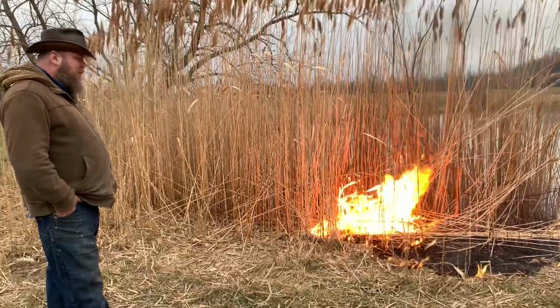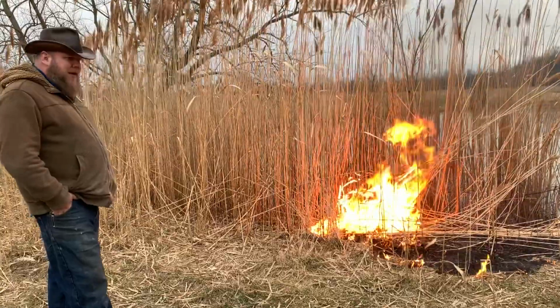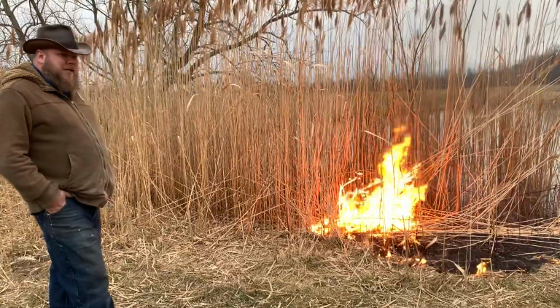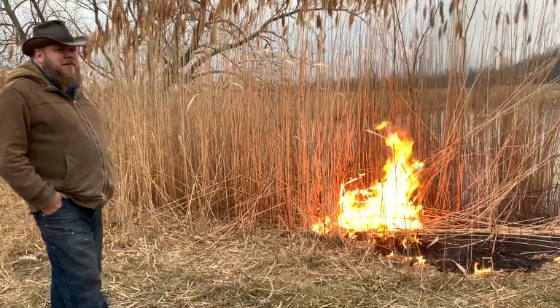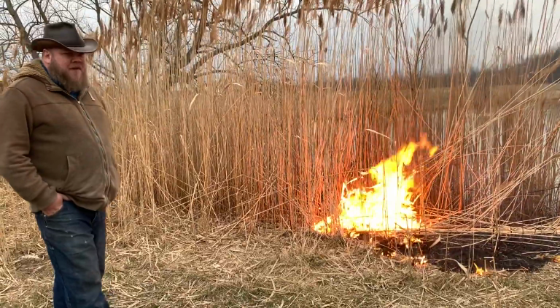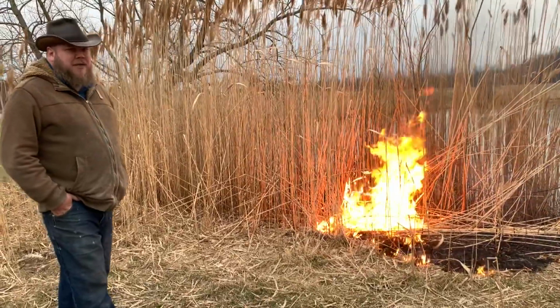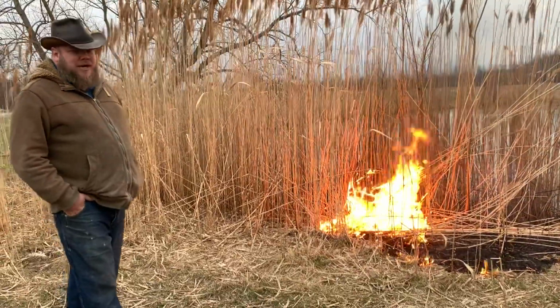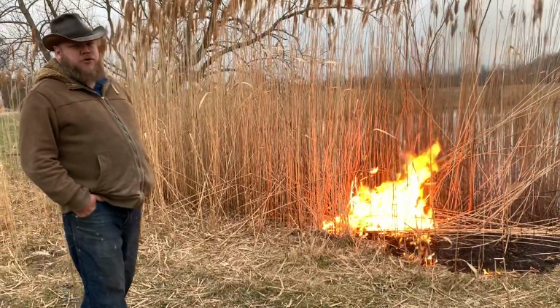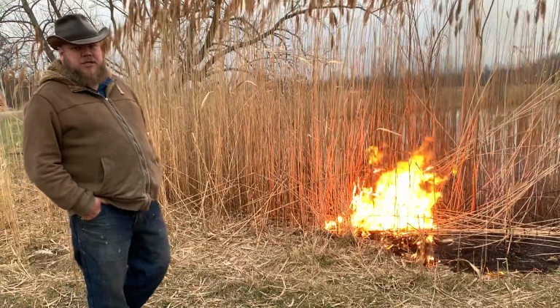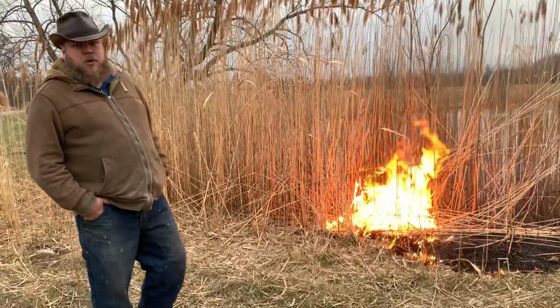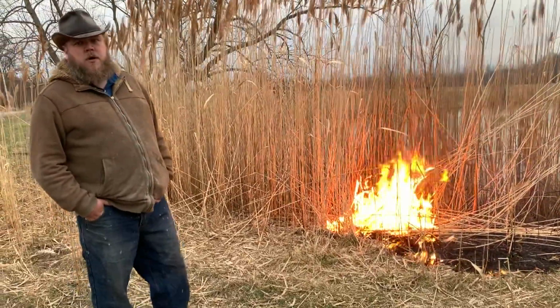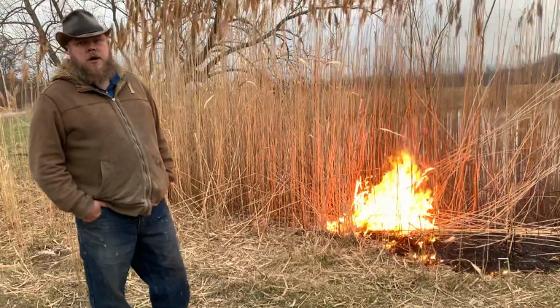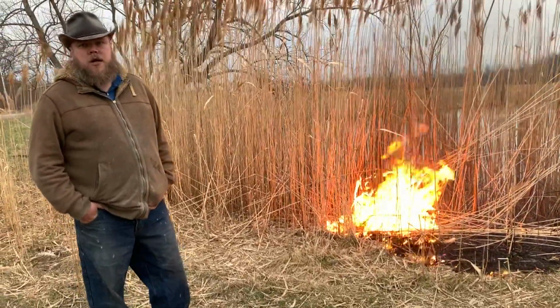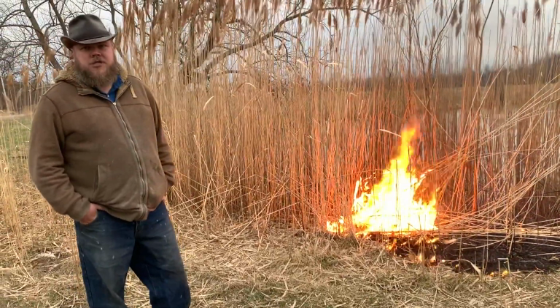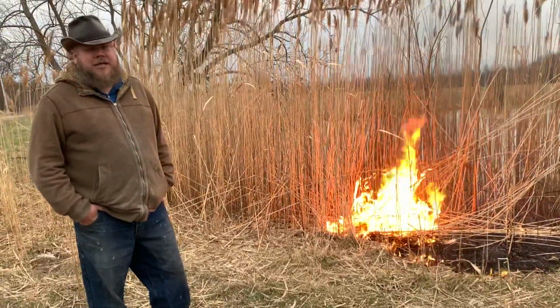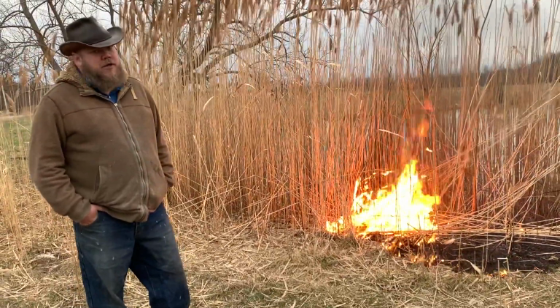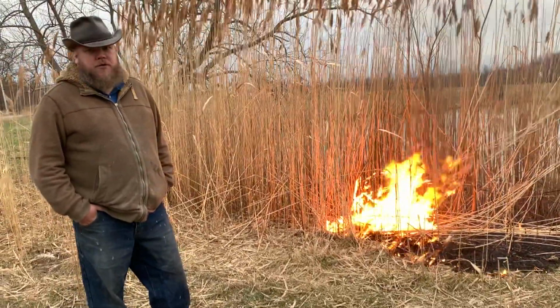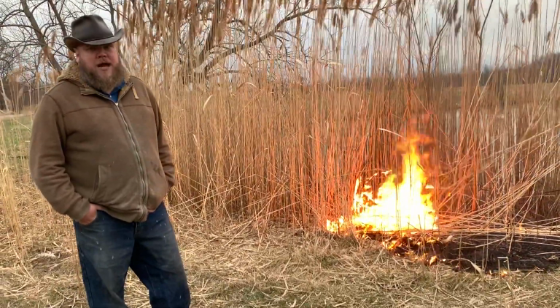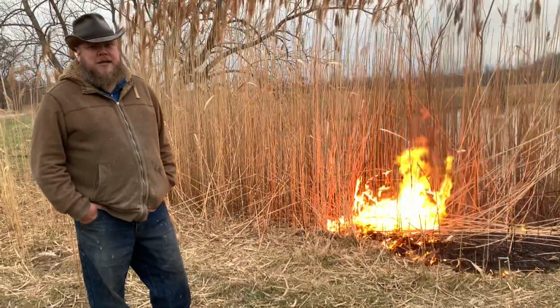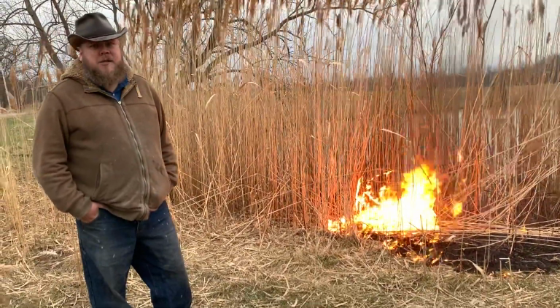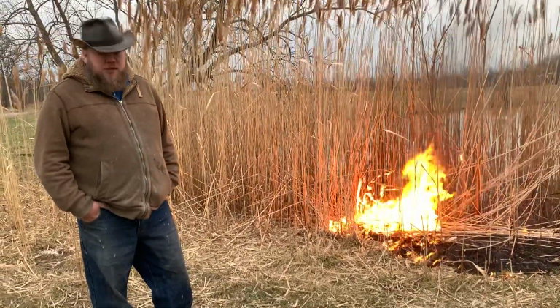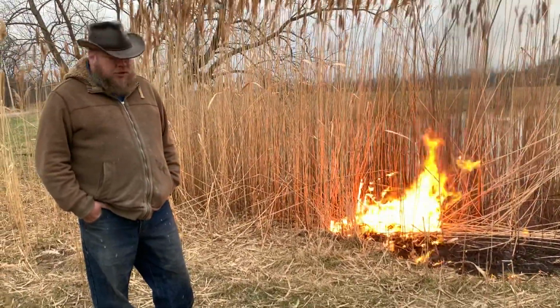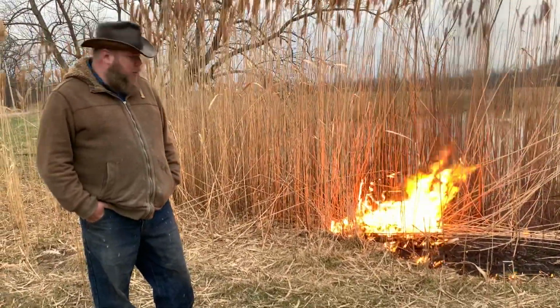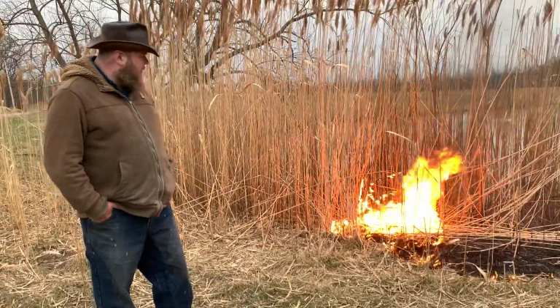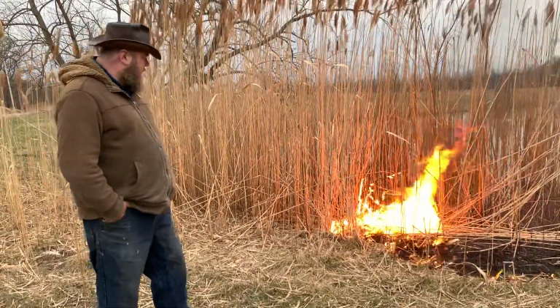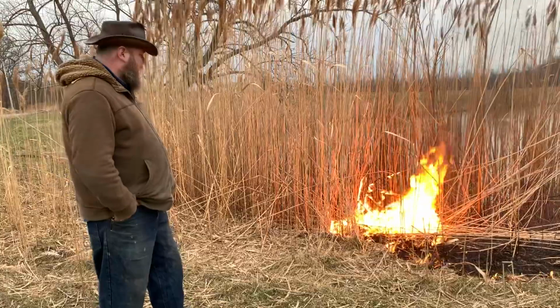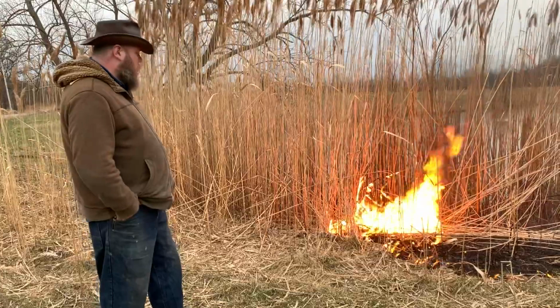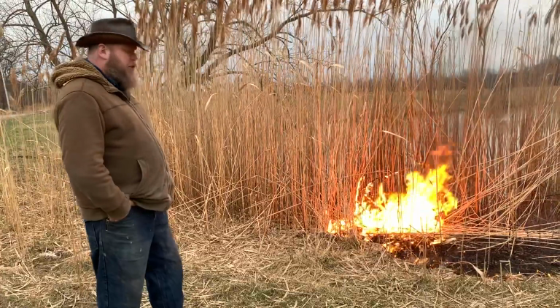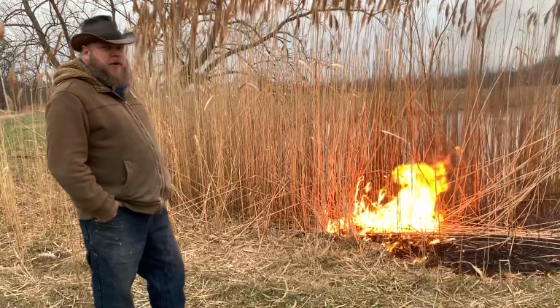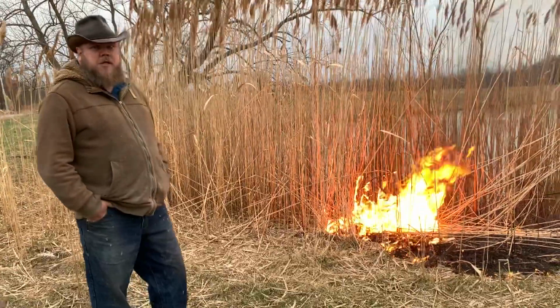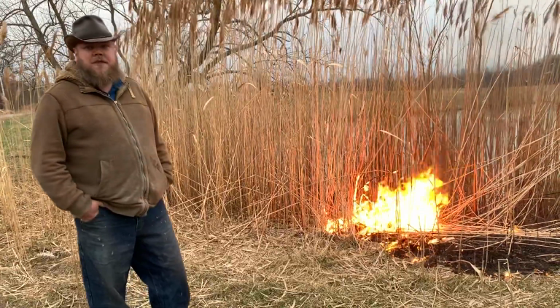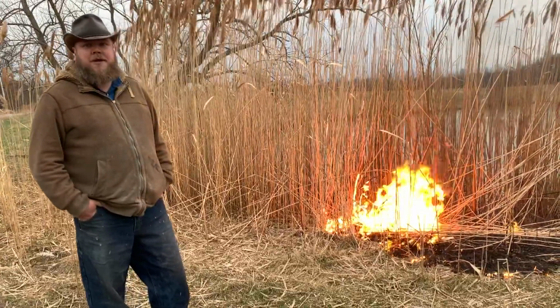Phragmites can be very dangerous to burn, just like any other grass, so you do have to take care when you're doing this kind of thing.